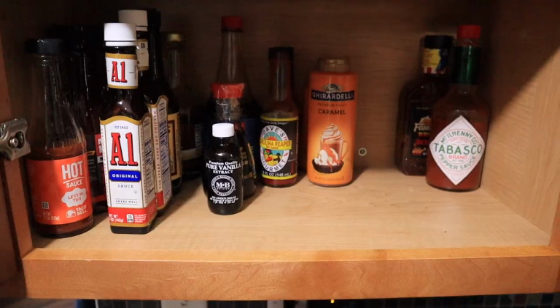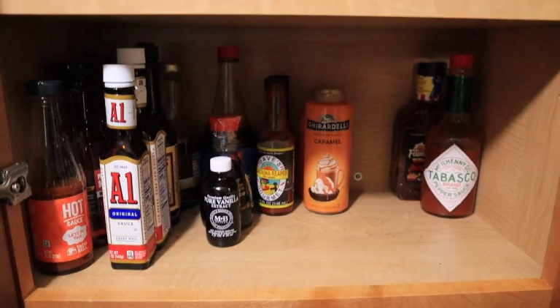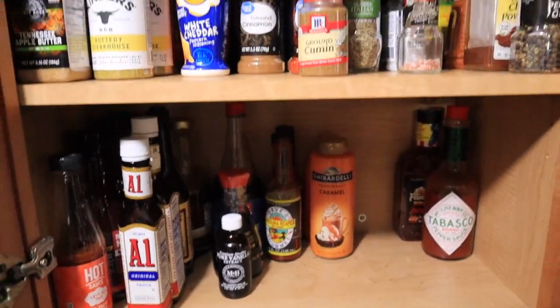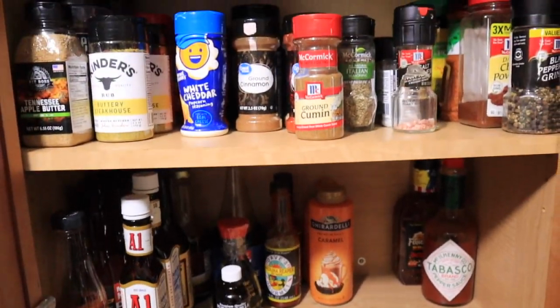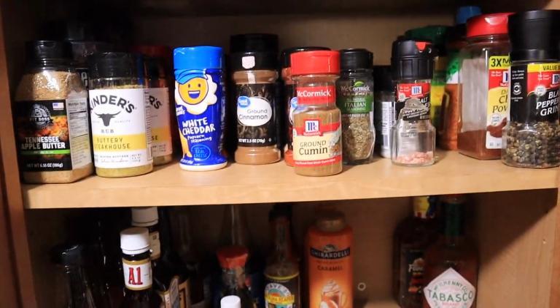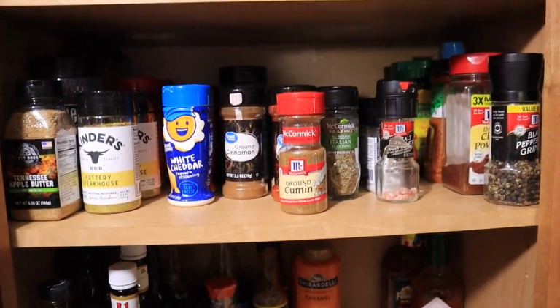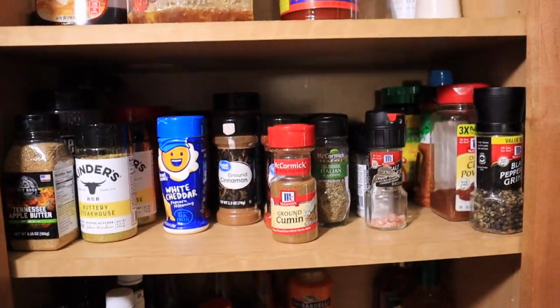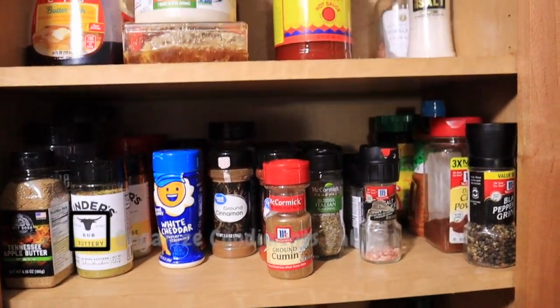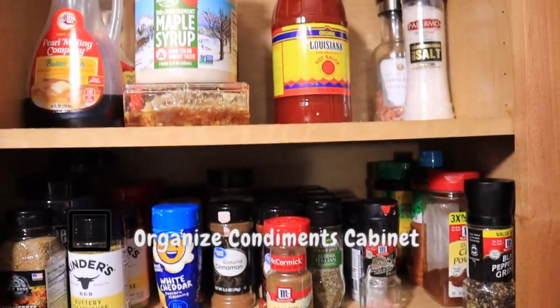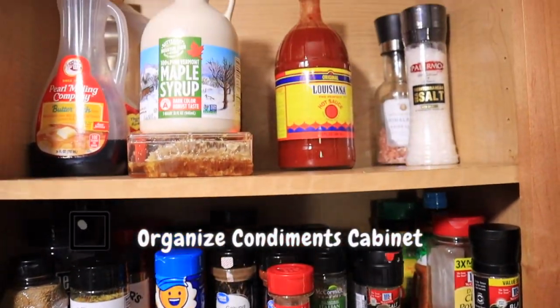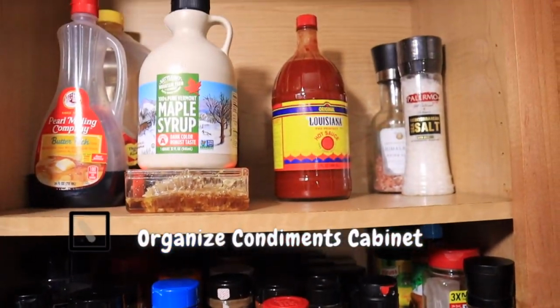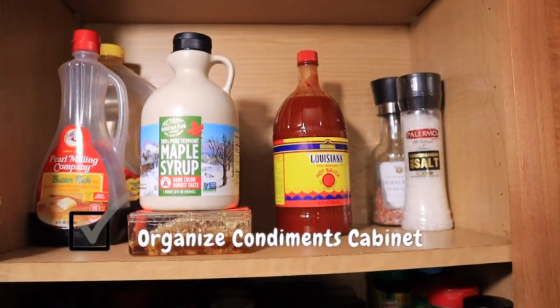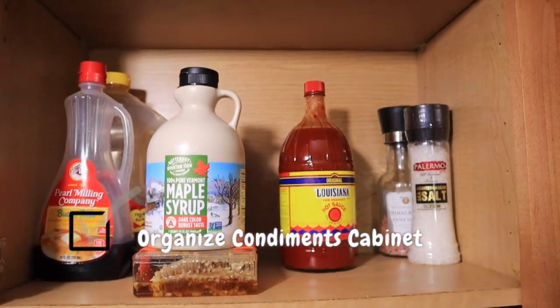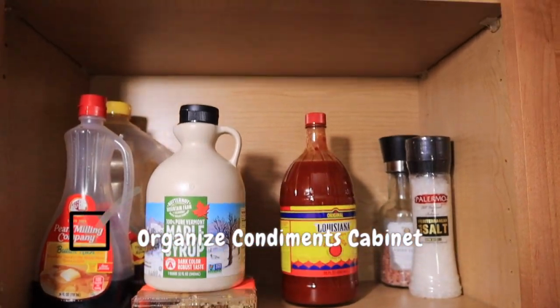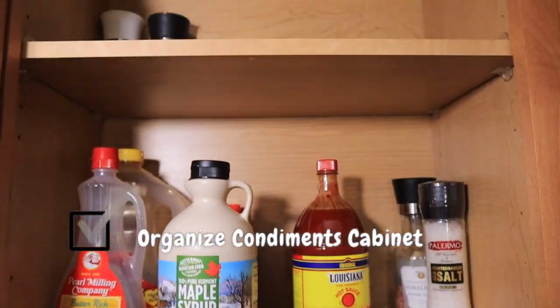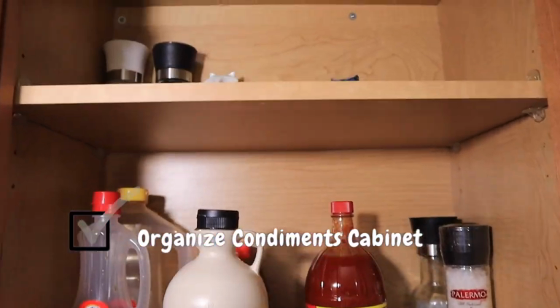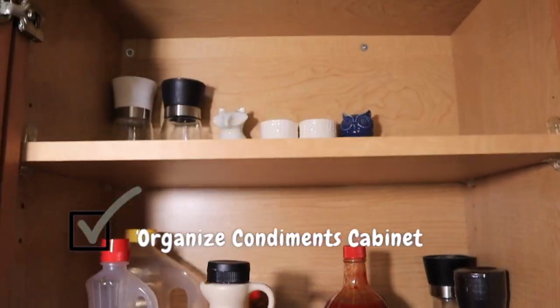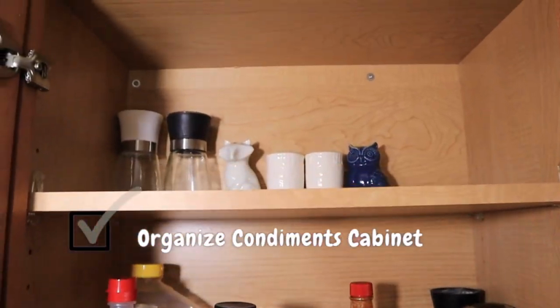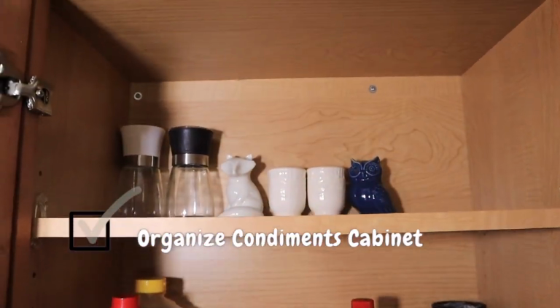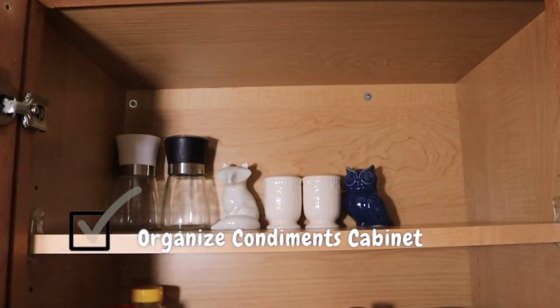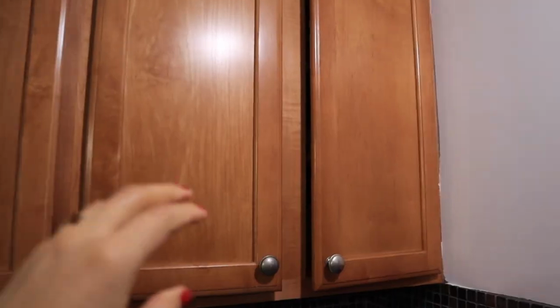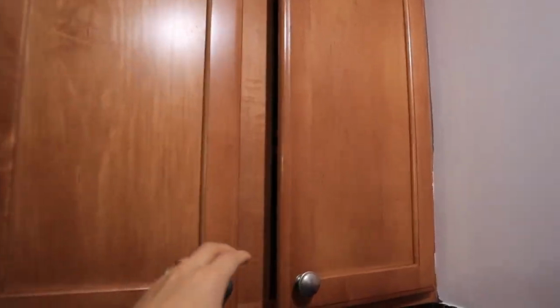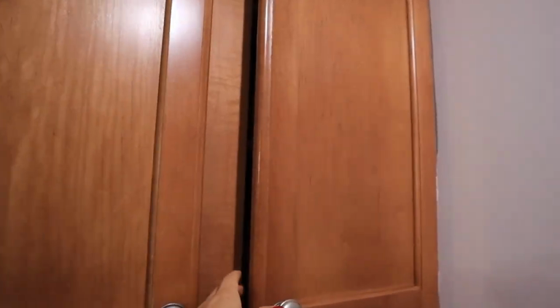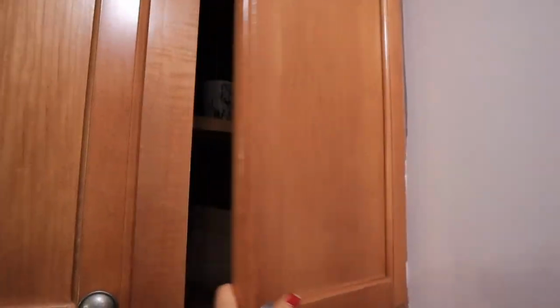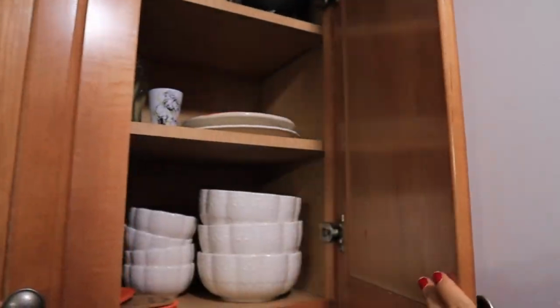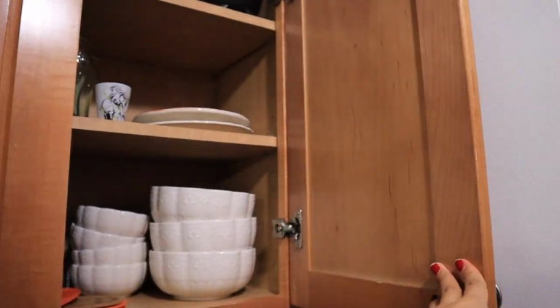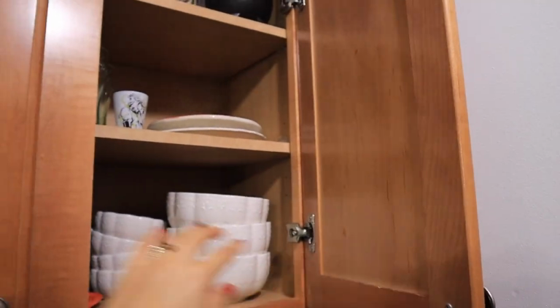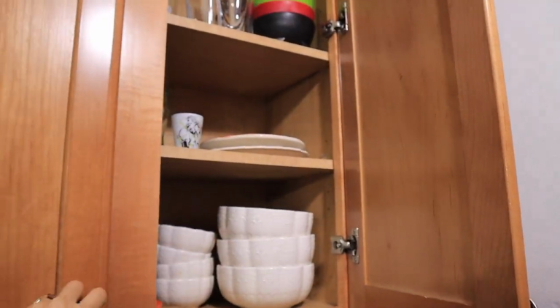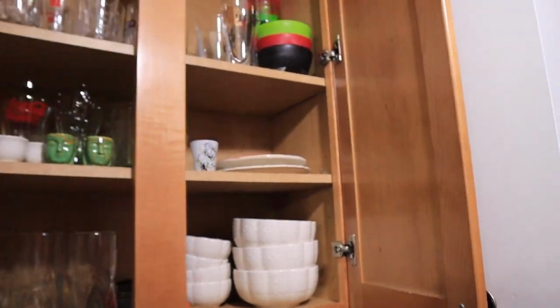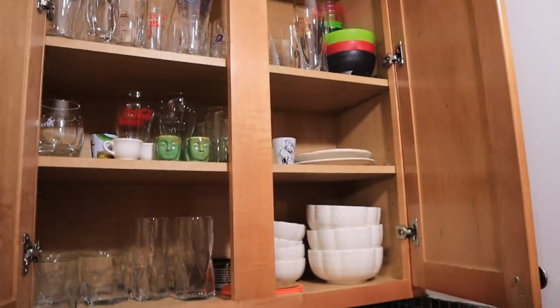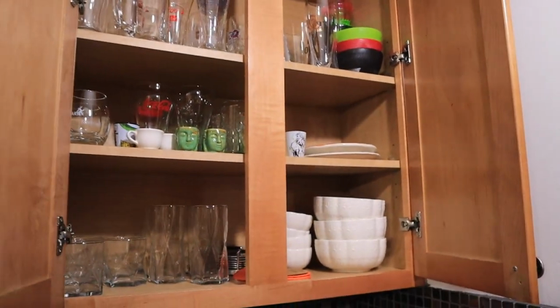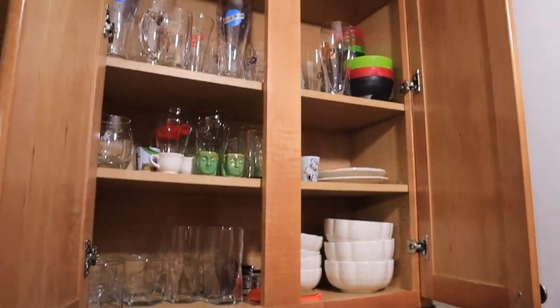Organize condiments cabinet — check! Now let's move on to the next cabinet.